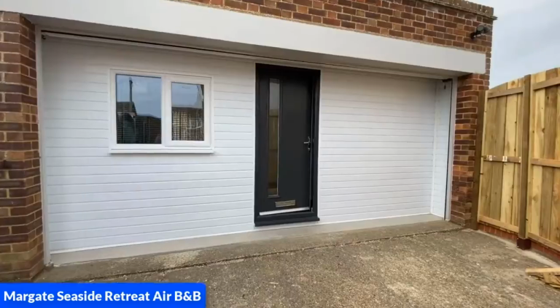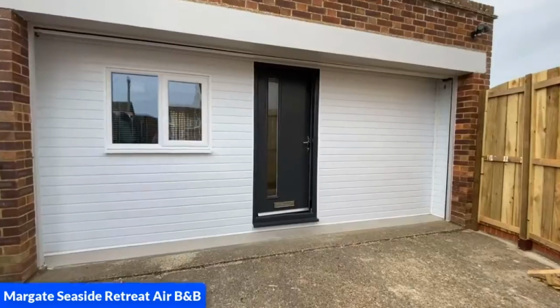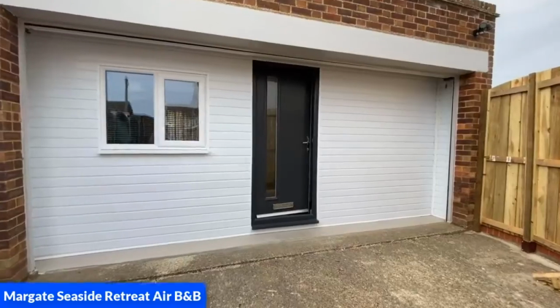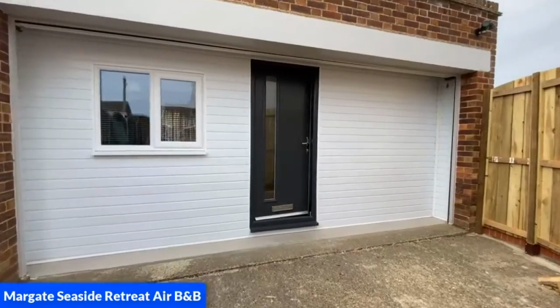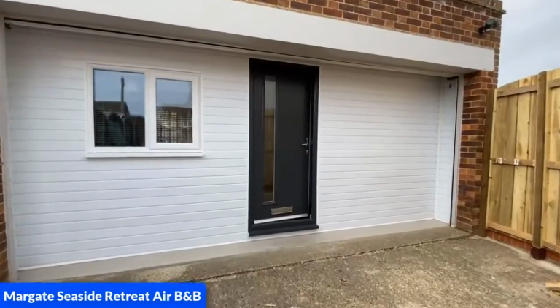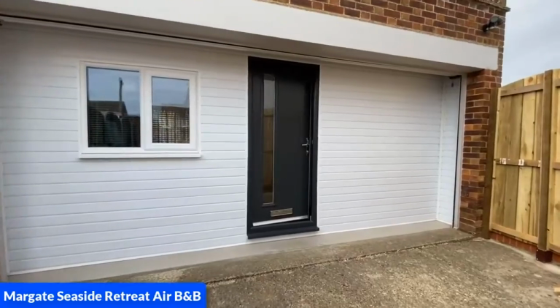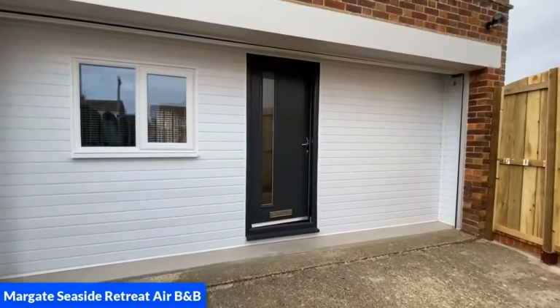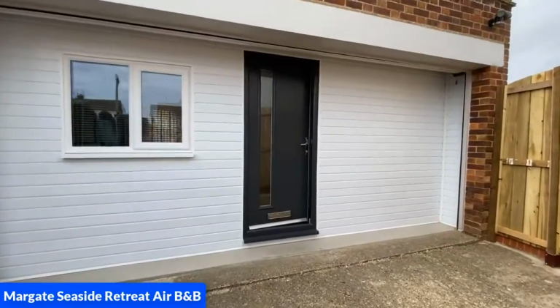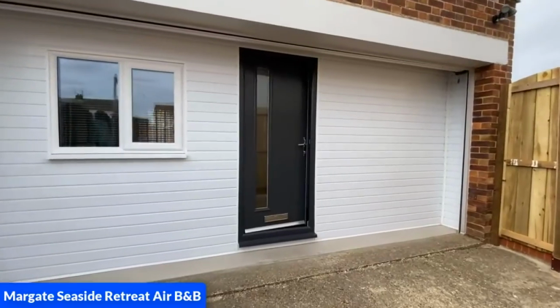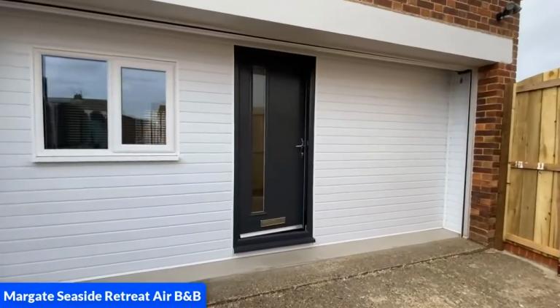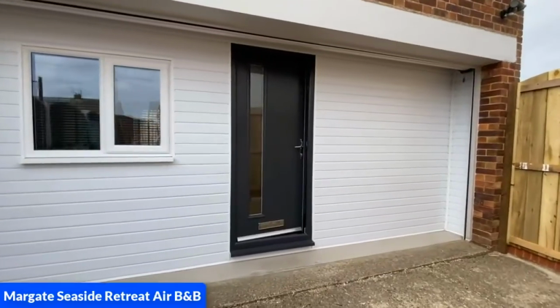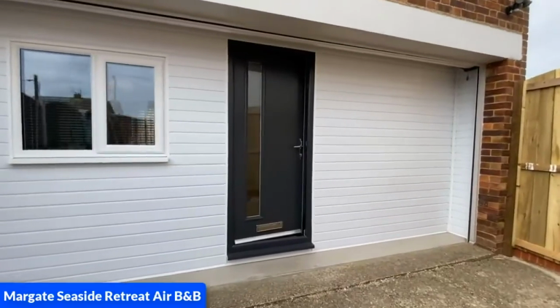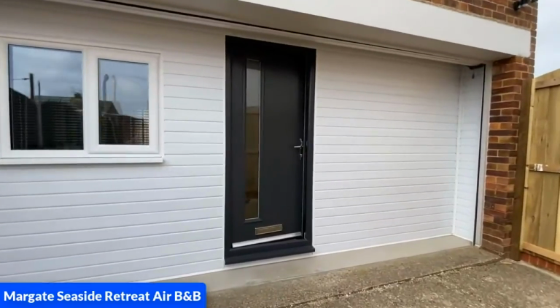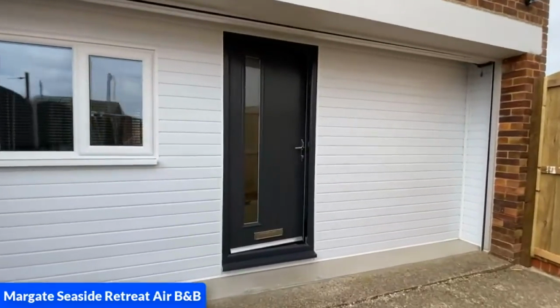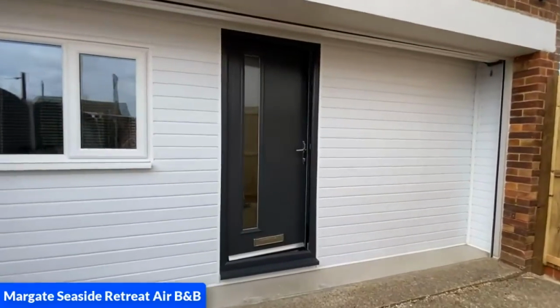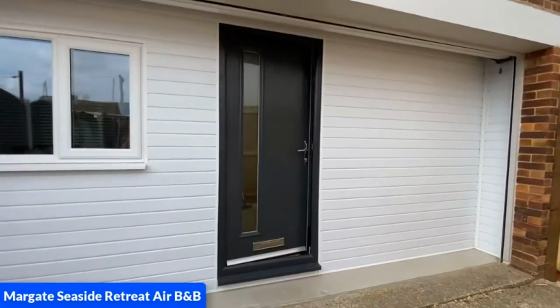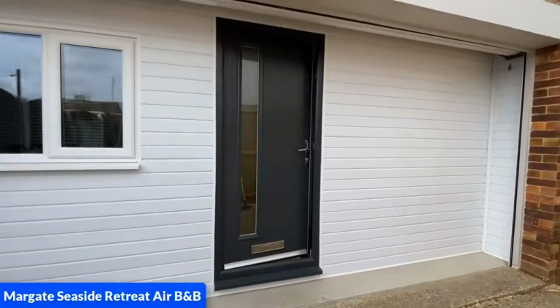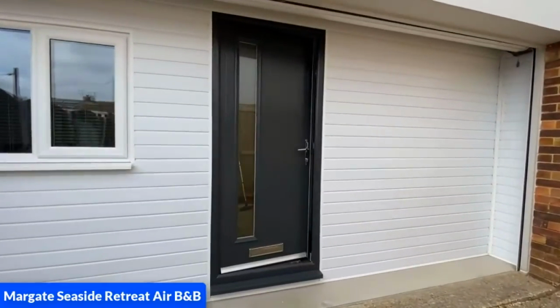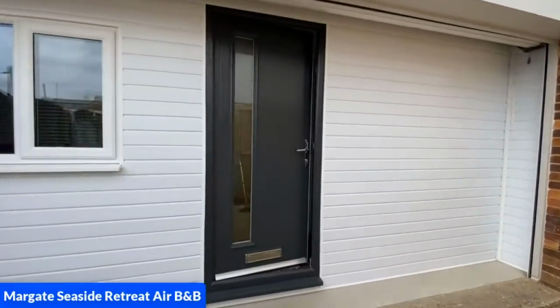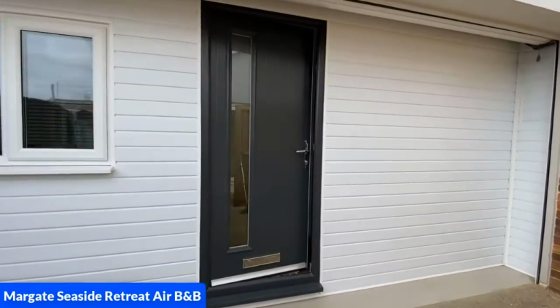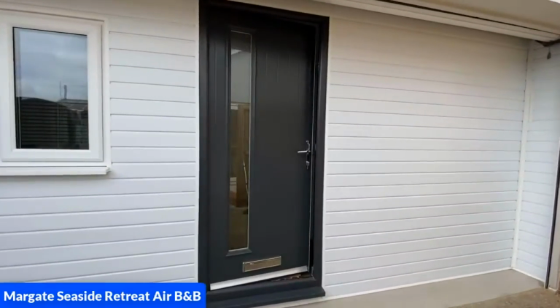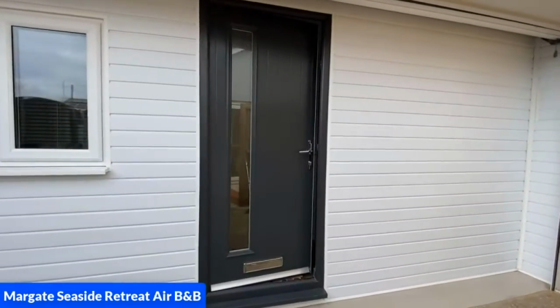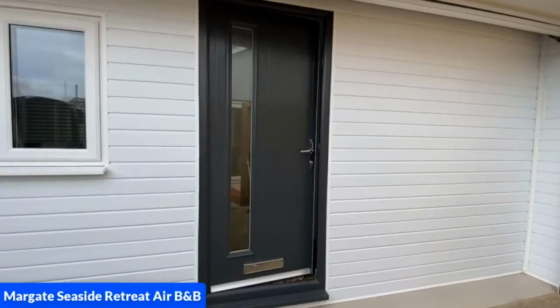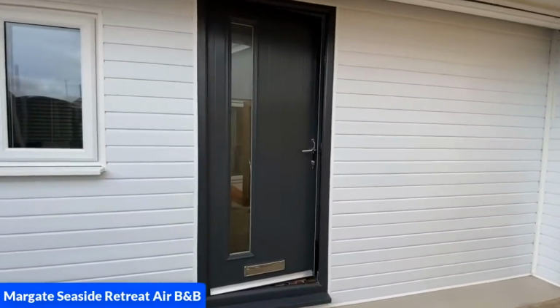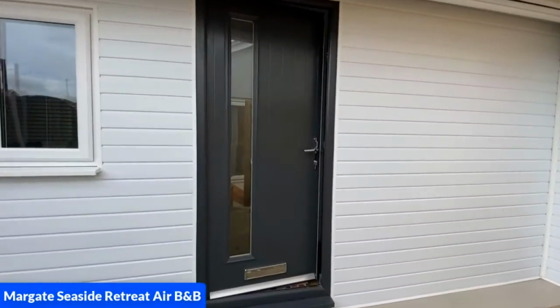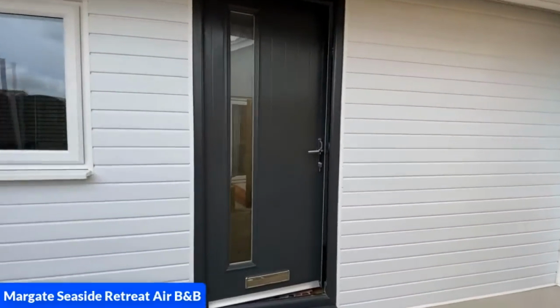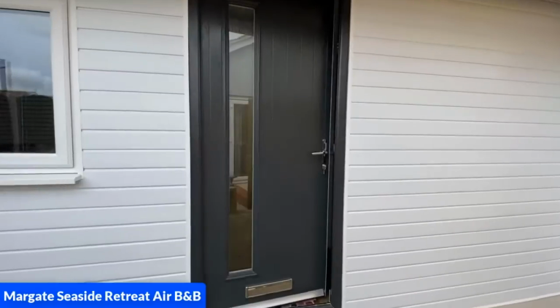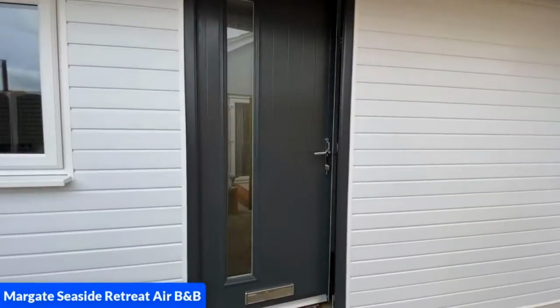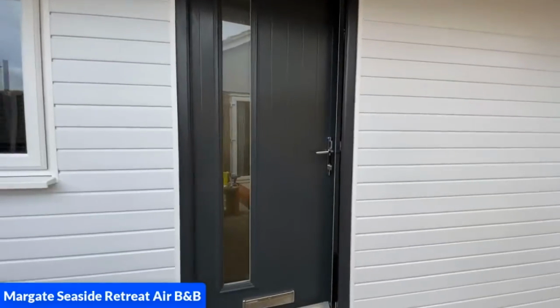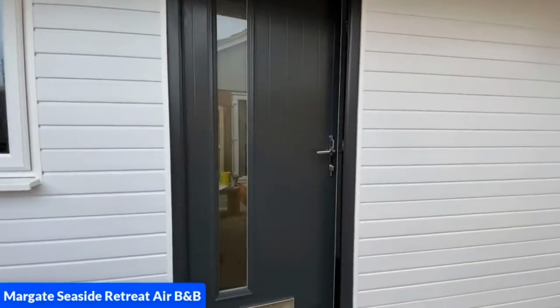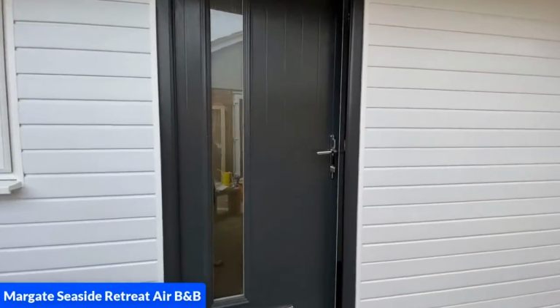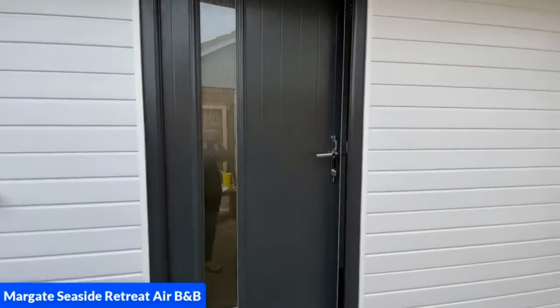My name is Liz and welcome to my Airbnb which is called Margate Seaside Retreat.